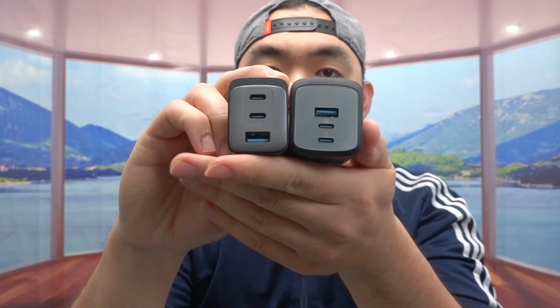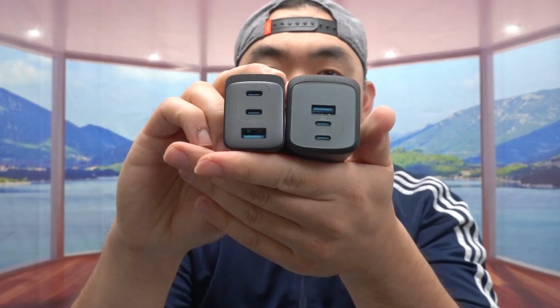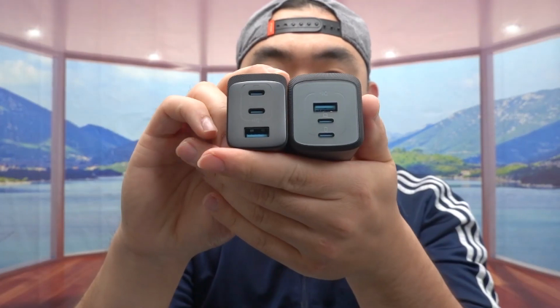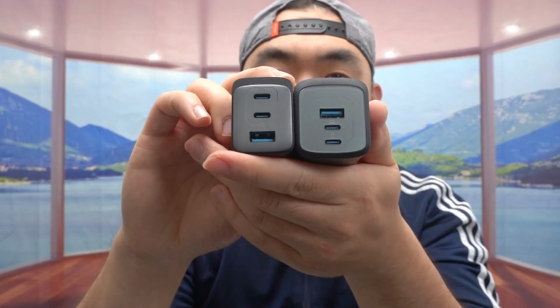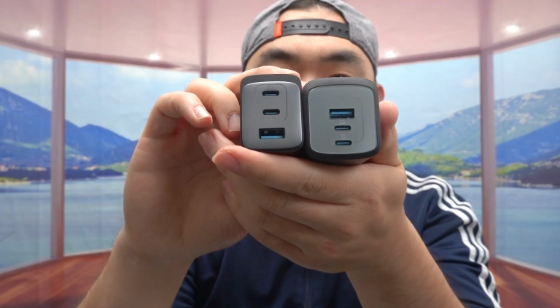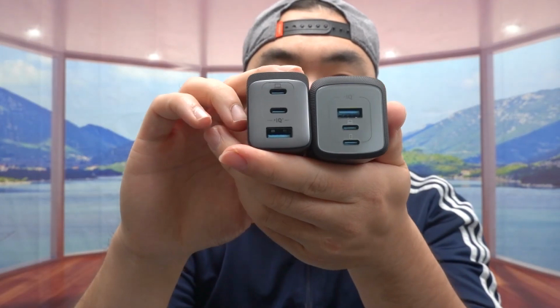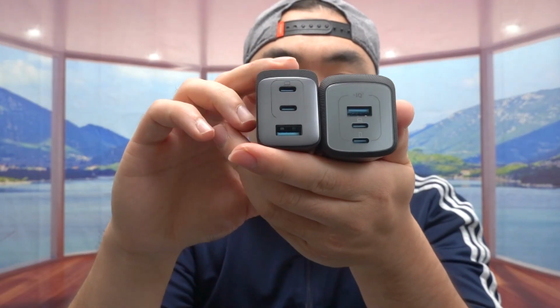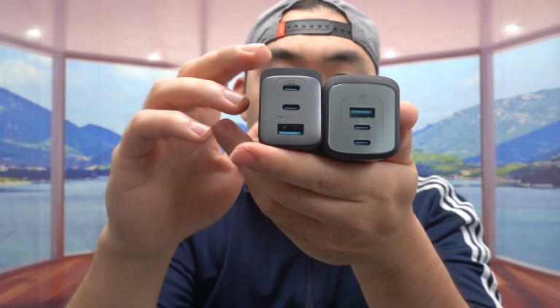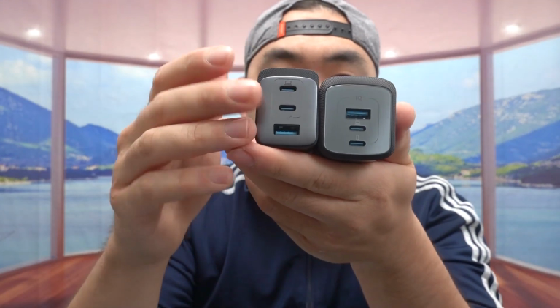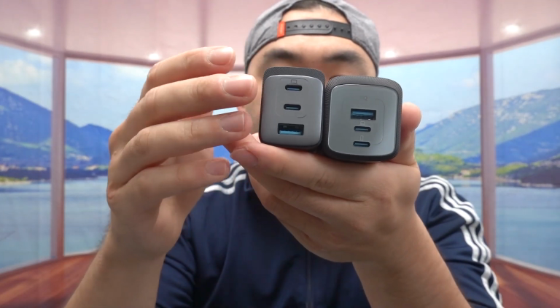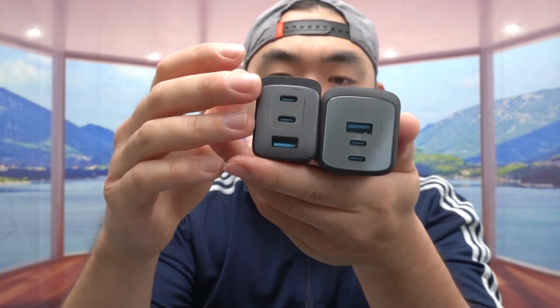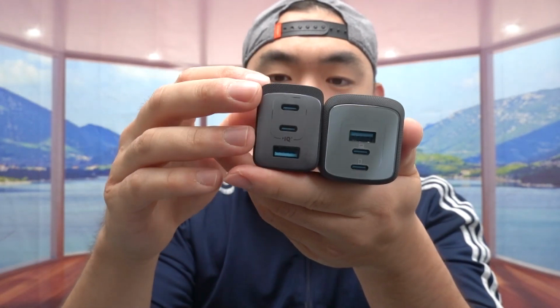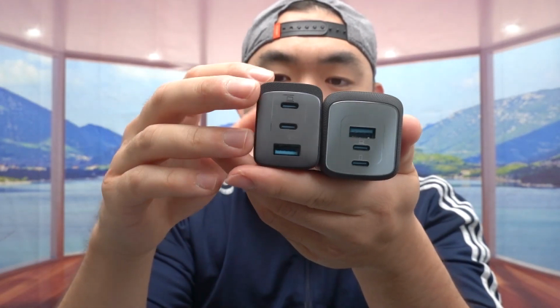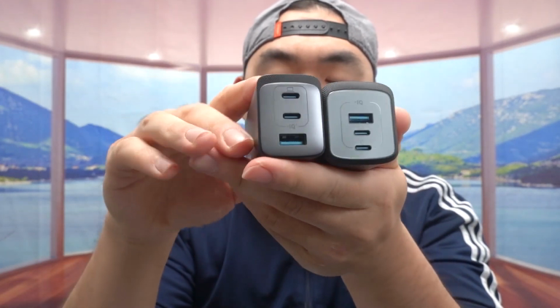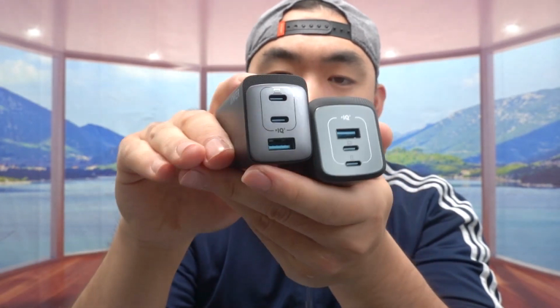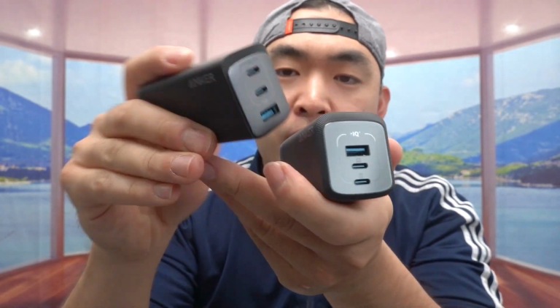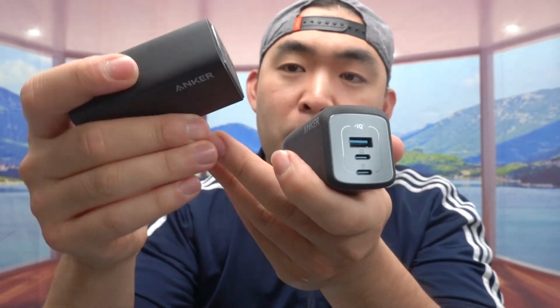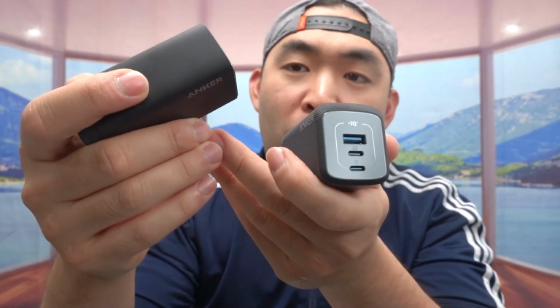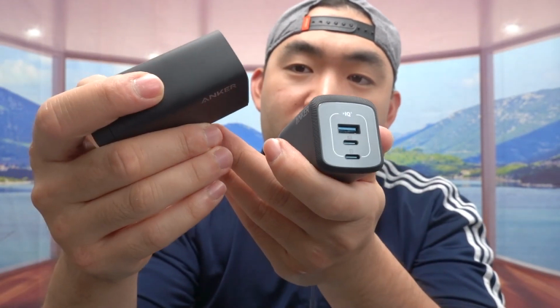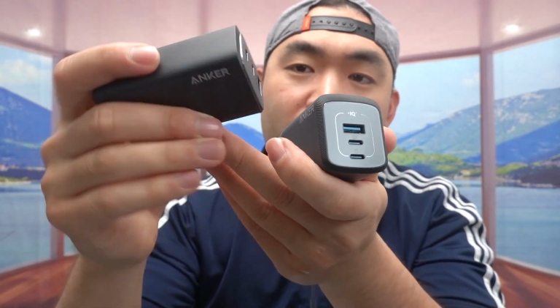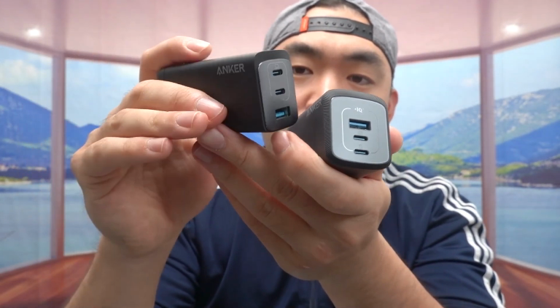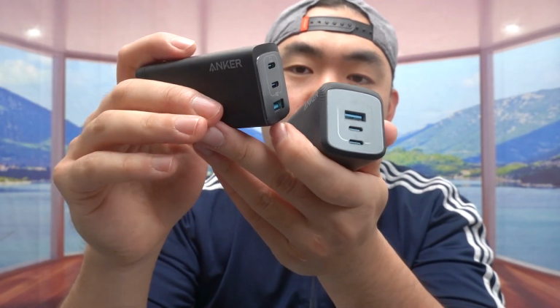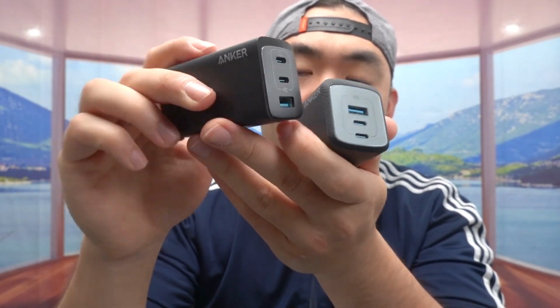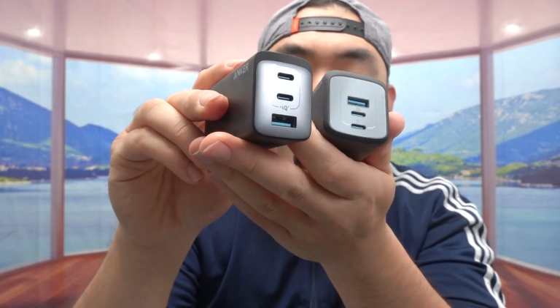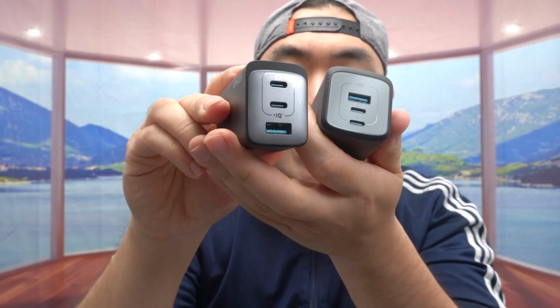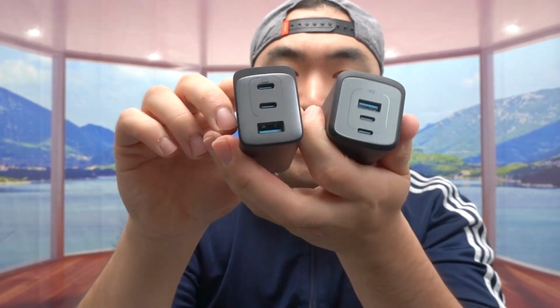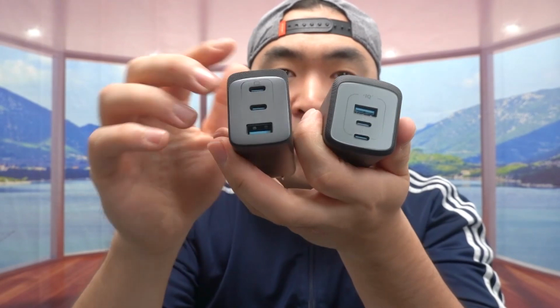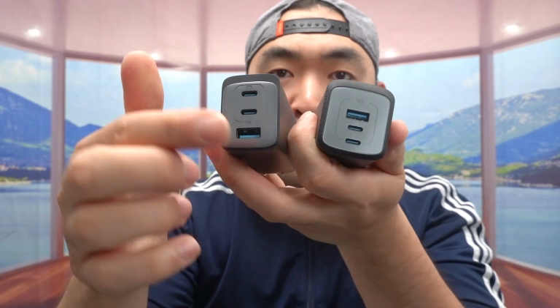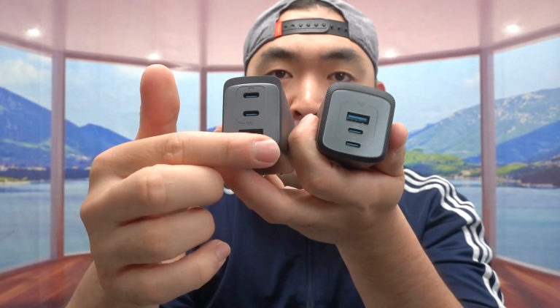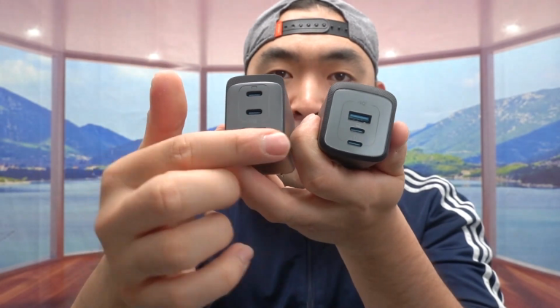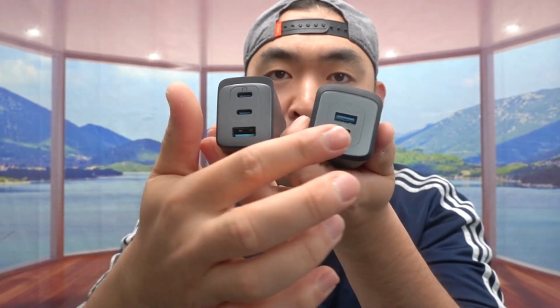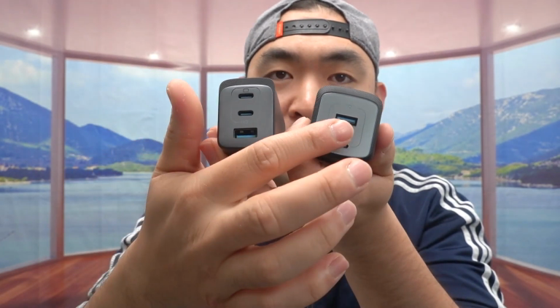But in terms of what you get, it's about the same. Both of them provide a USB-A option and two USB-C ports.